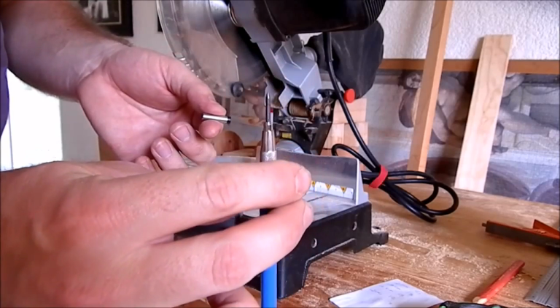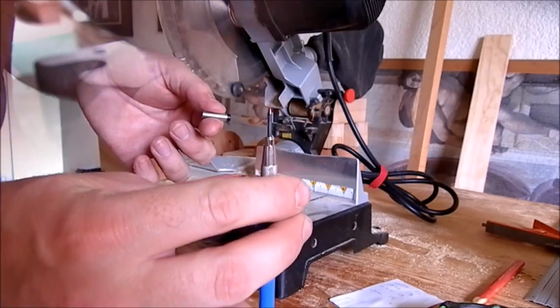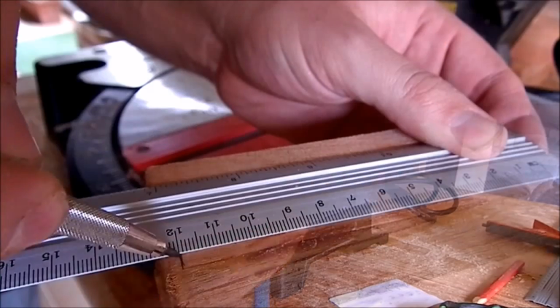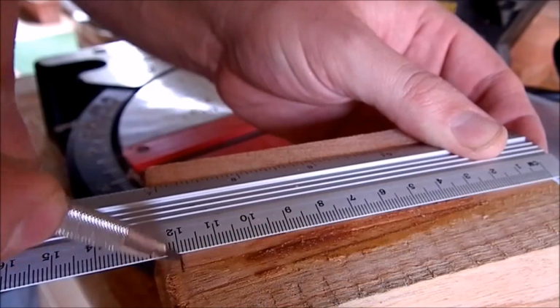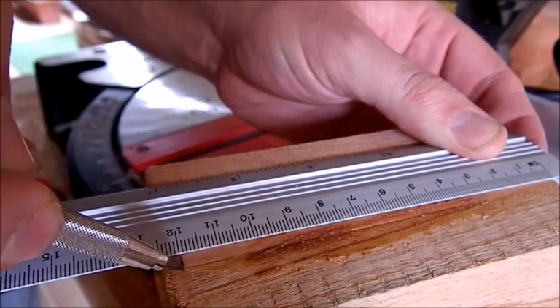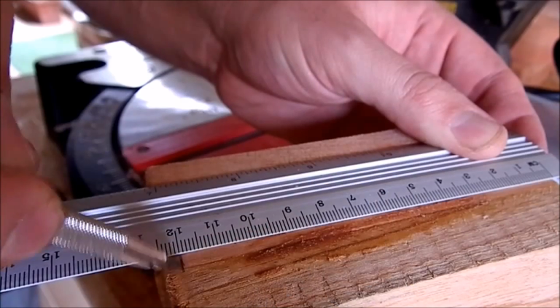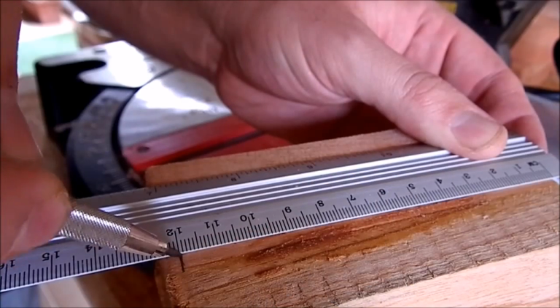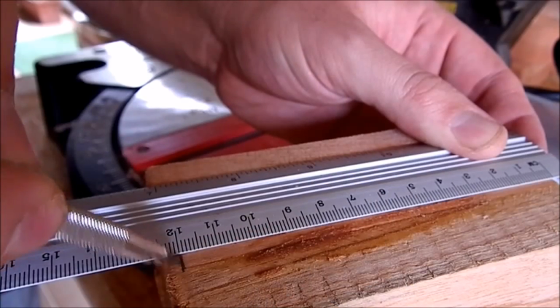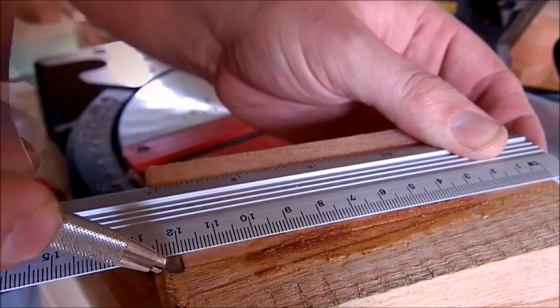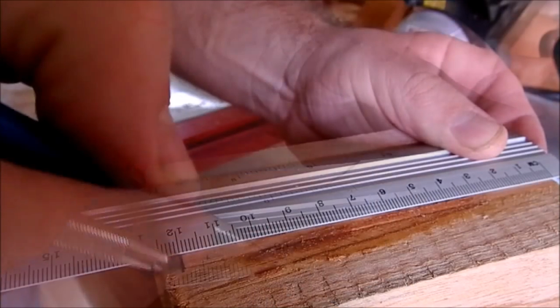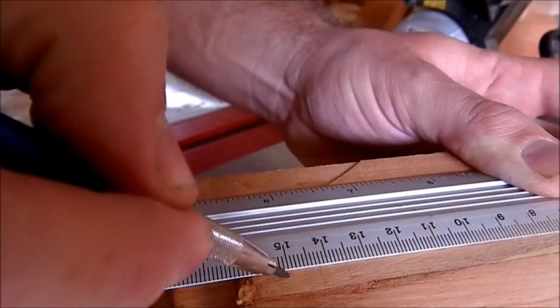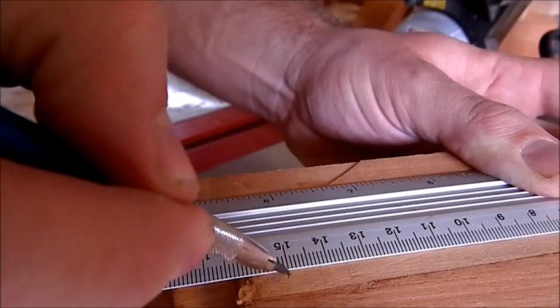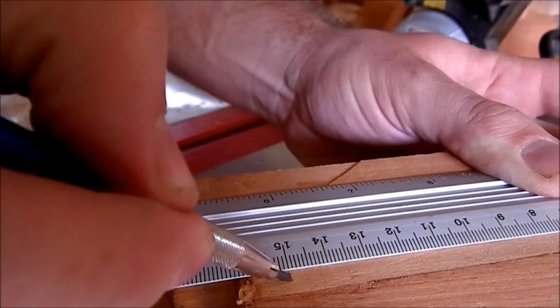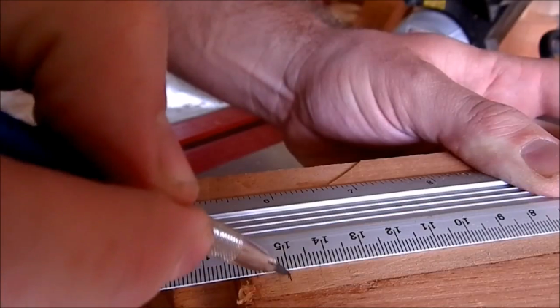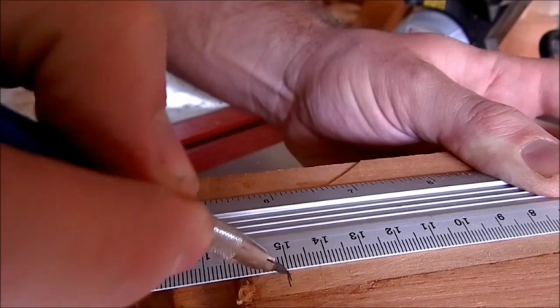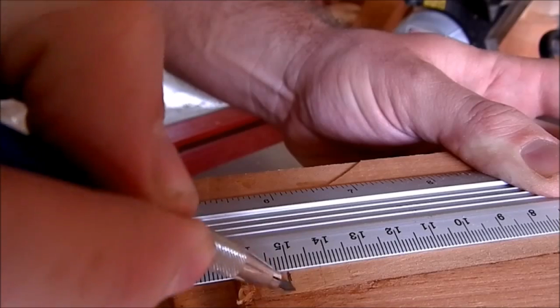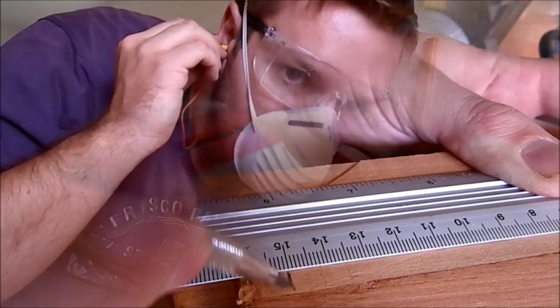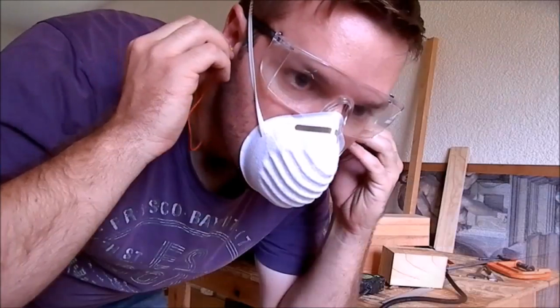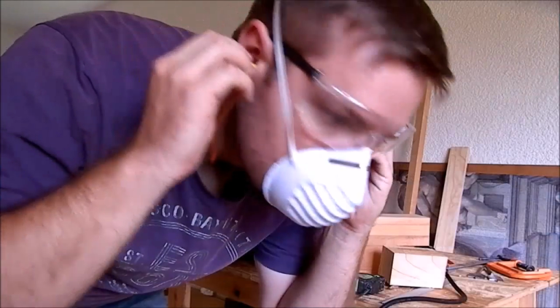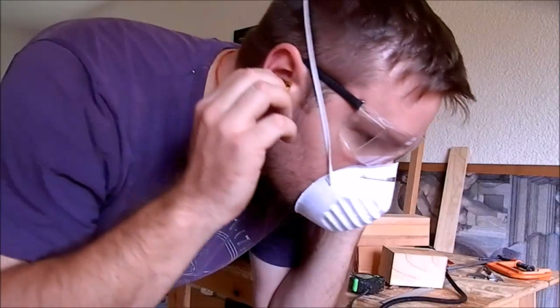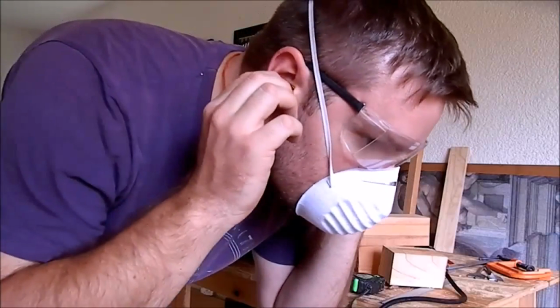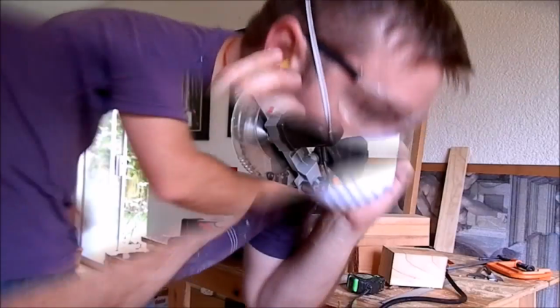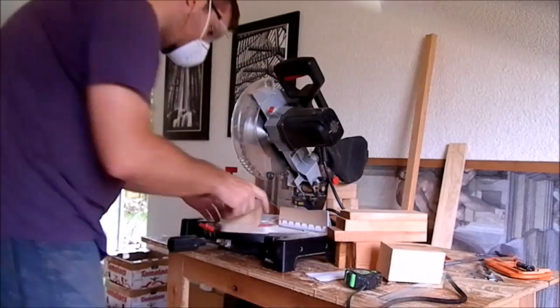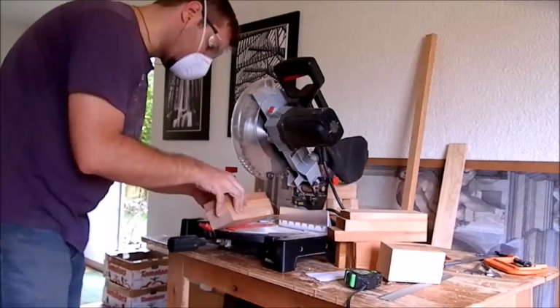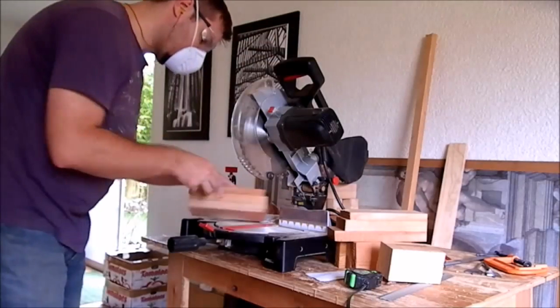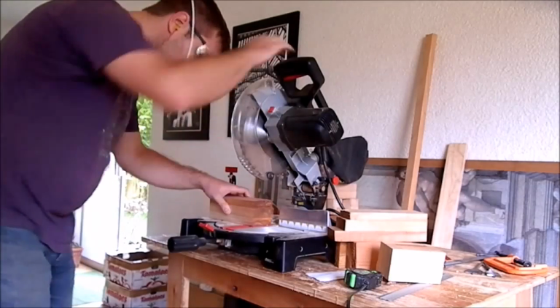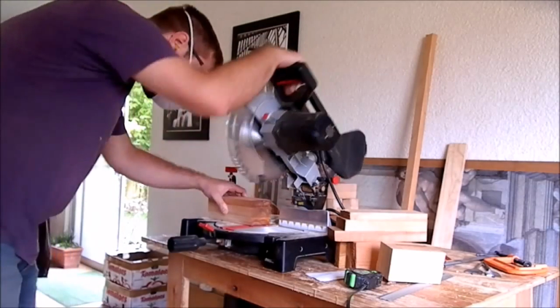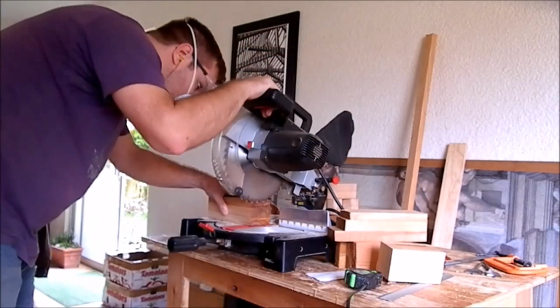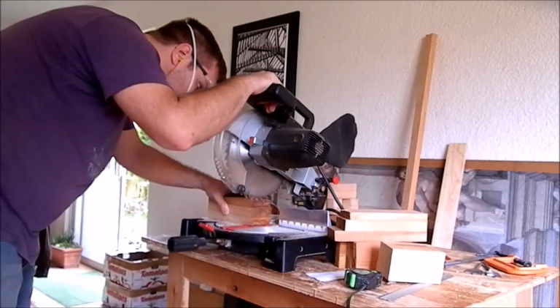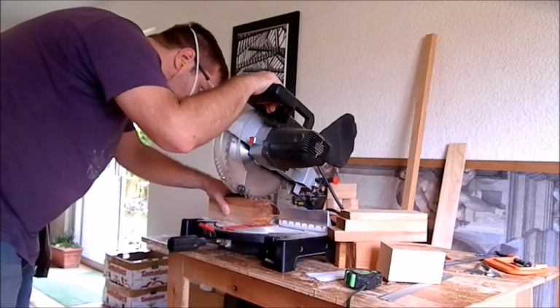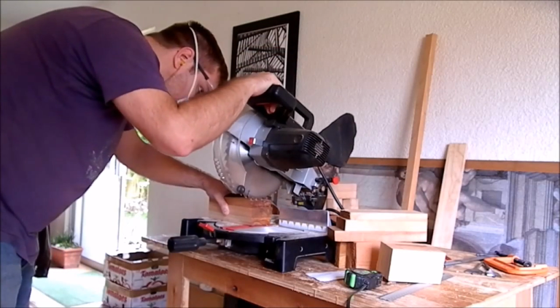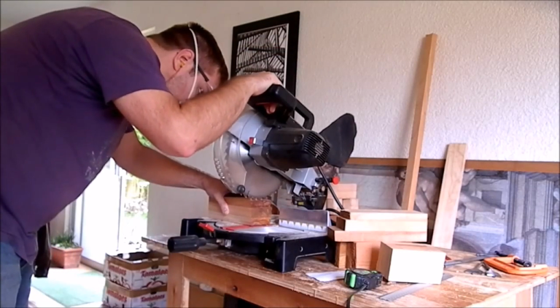First, I measure all of my pieces. Safely use your power tools — use hearing, eye and dust protection.